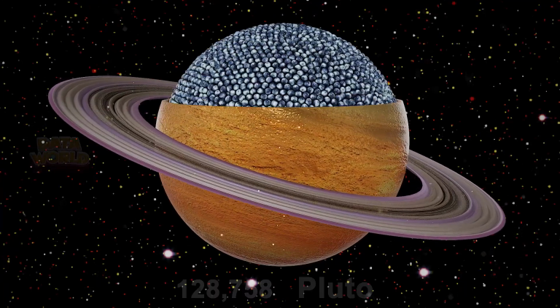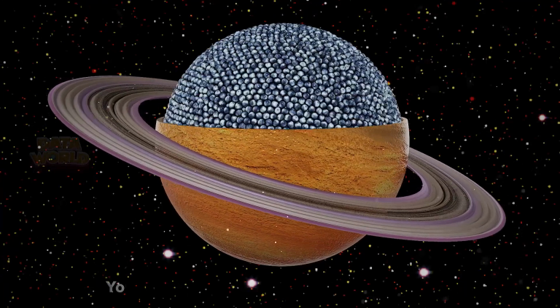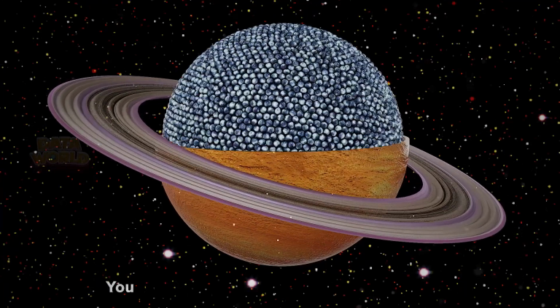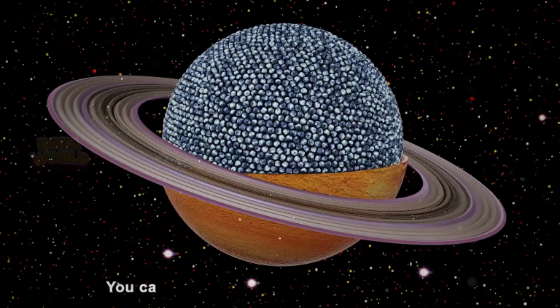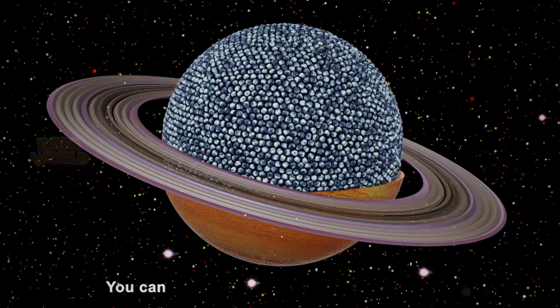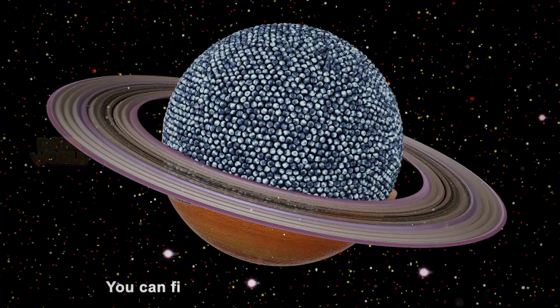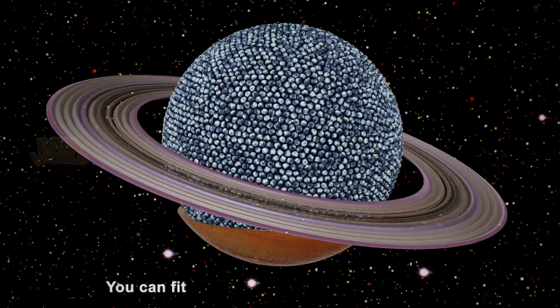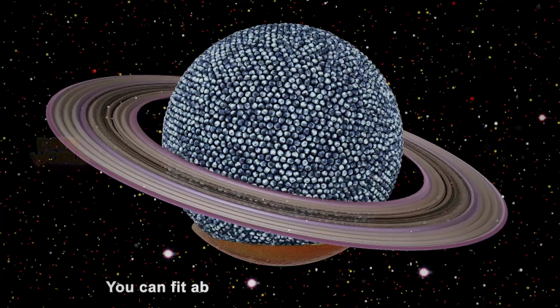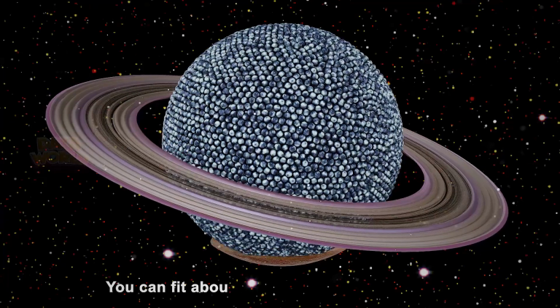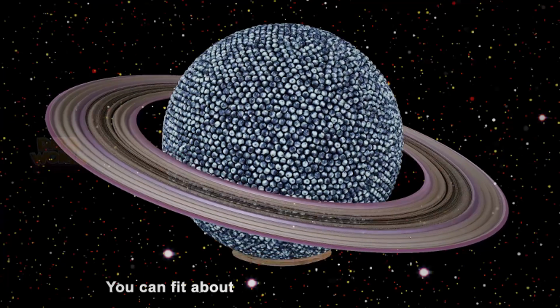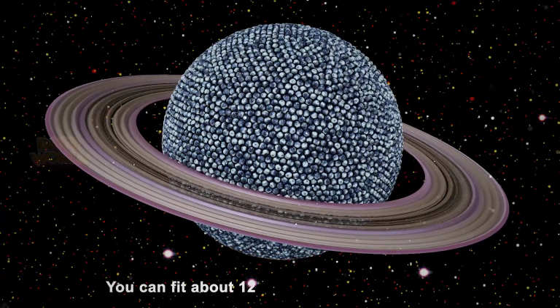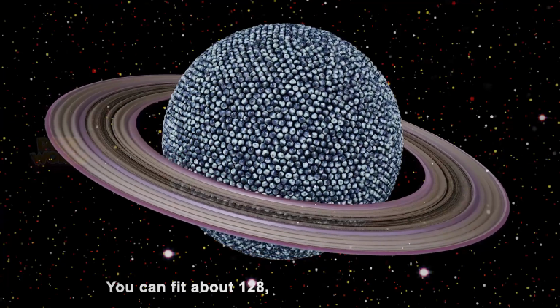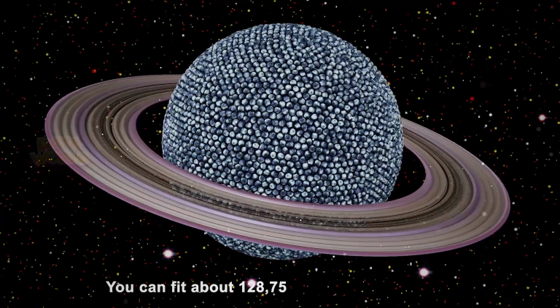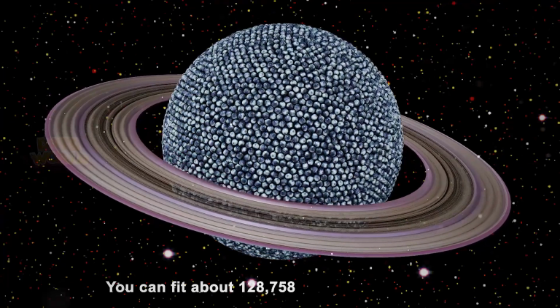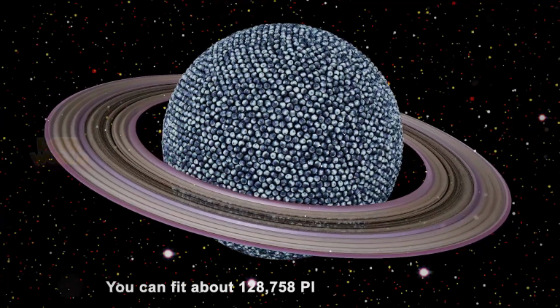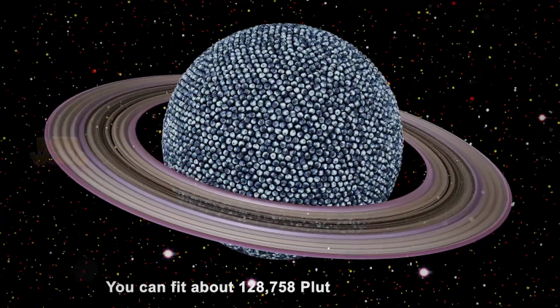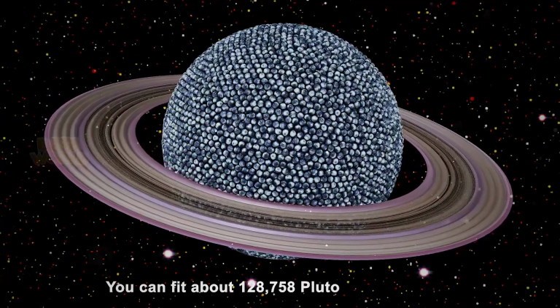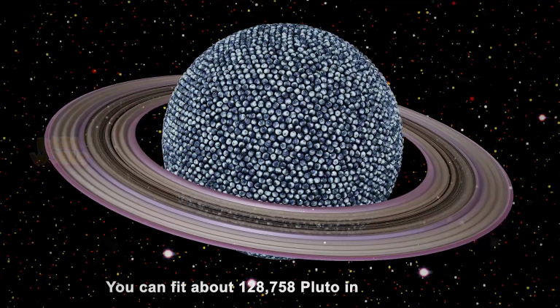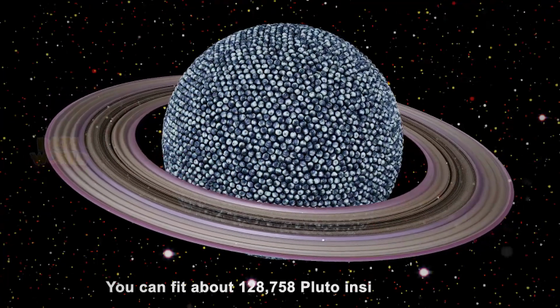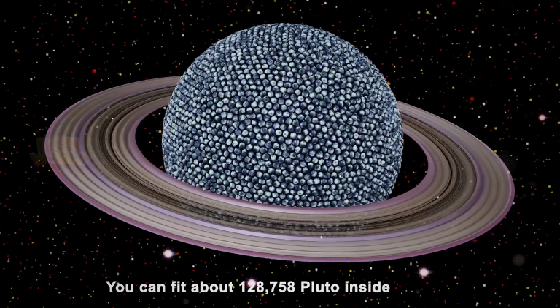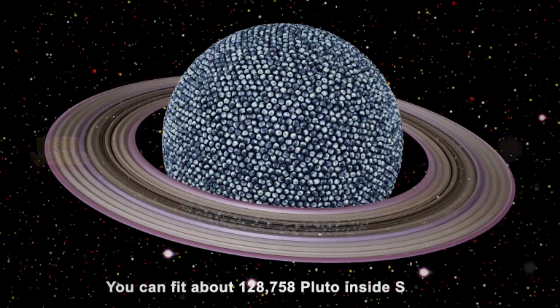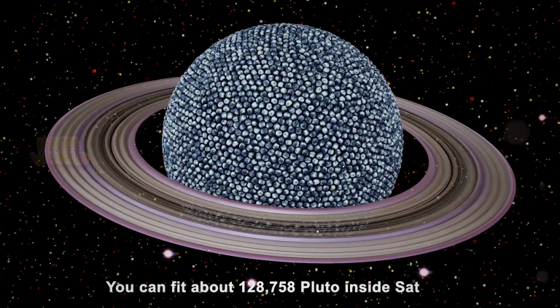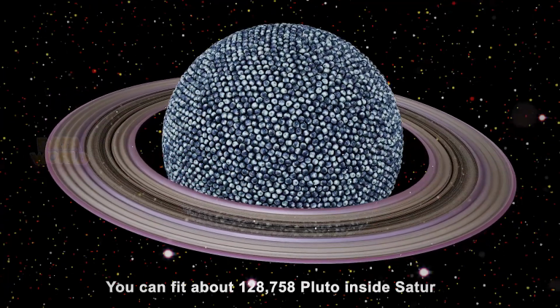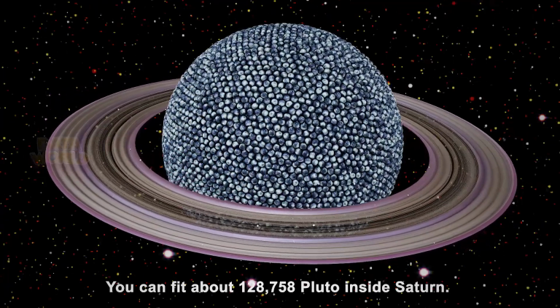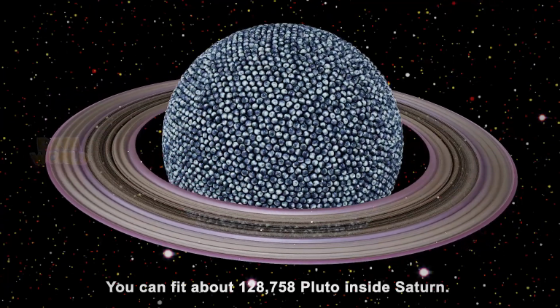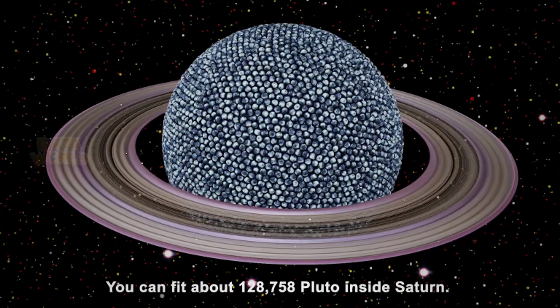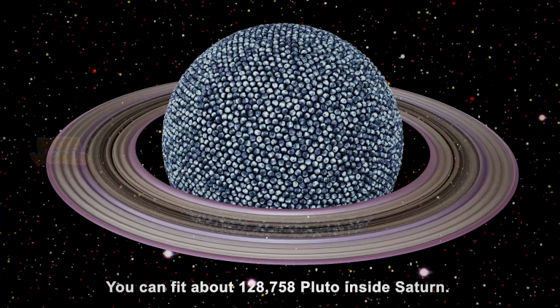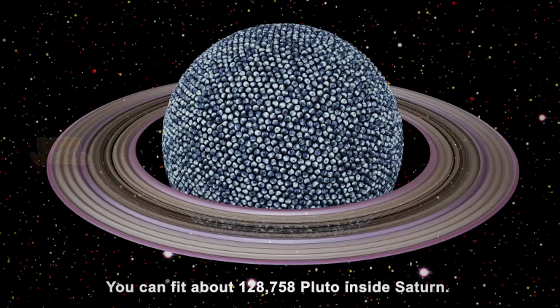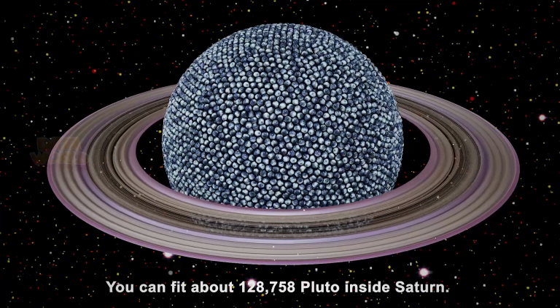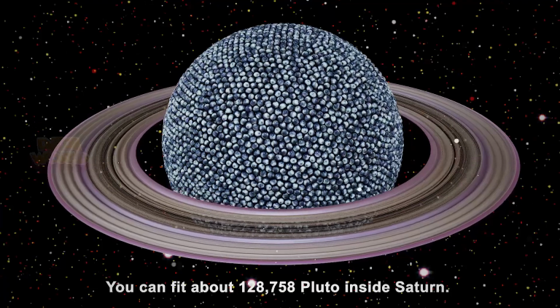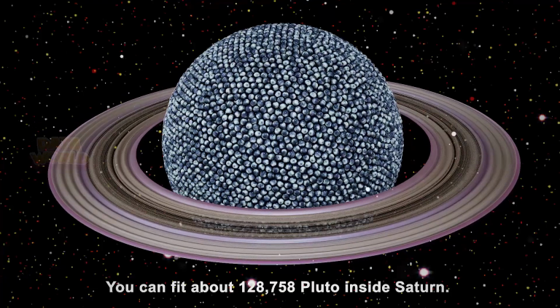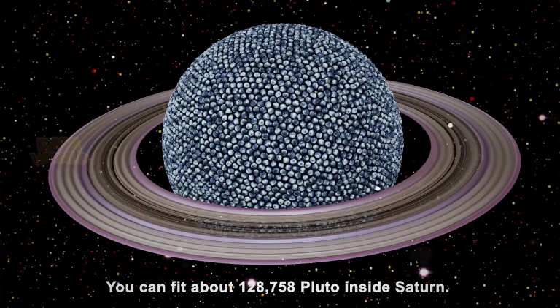You can fit about 128,758 Plutos inside Saturn.